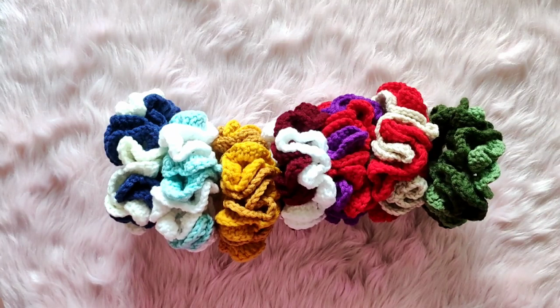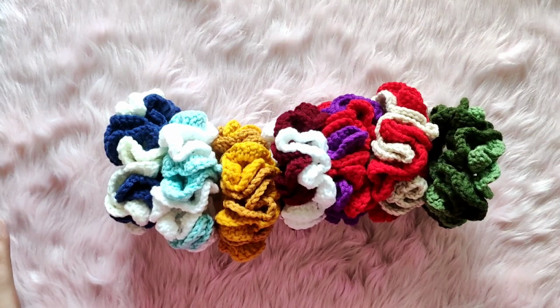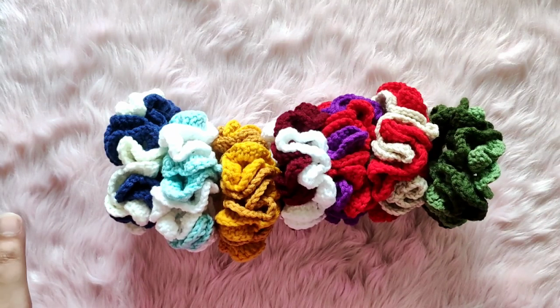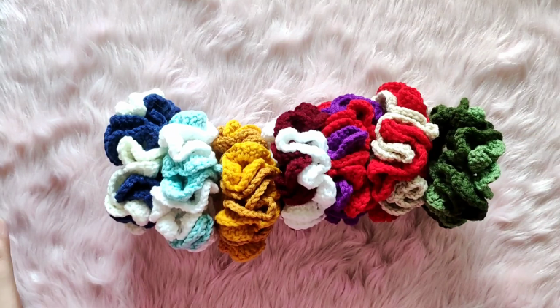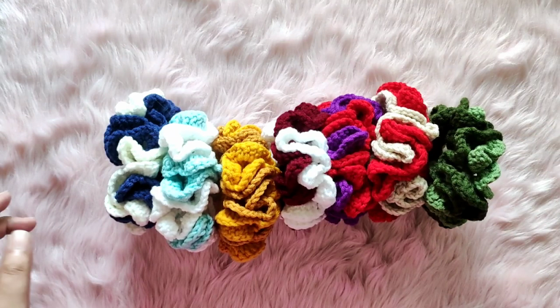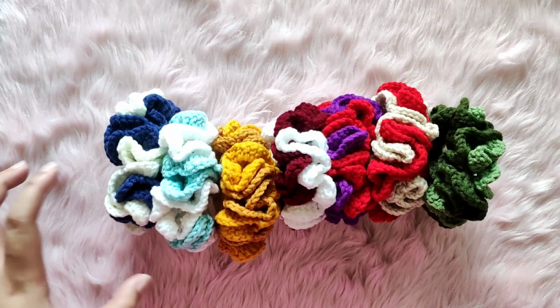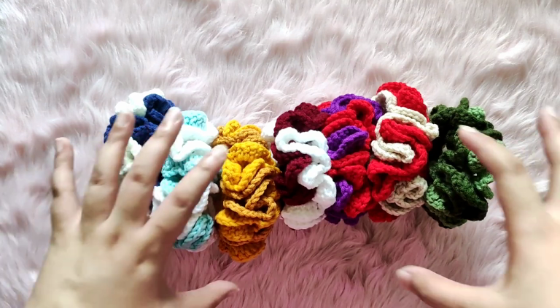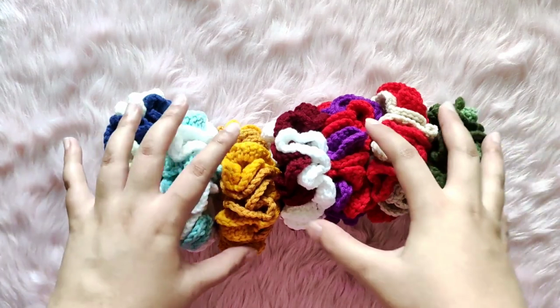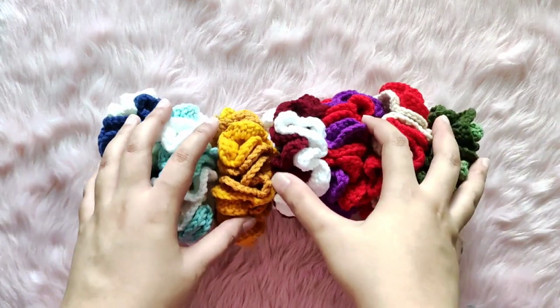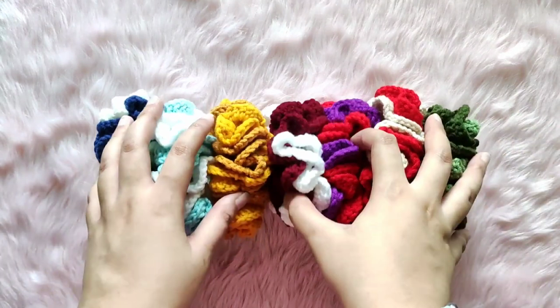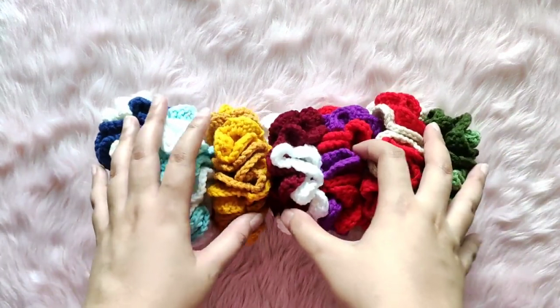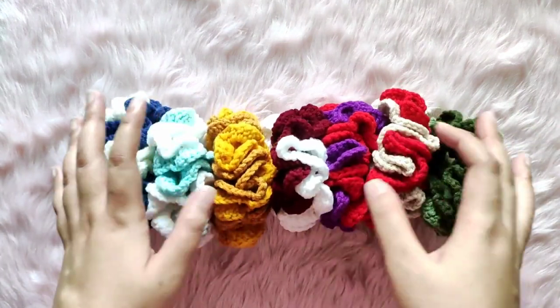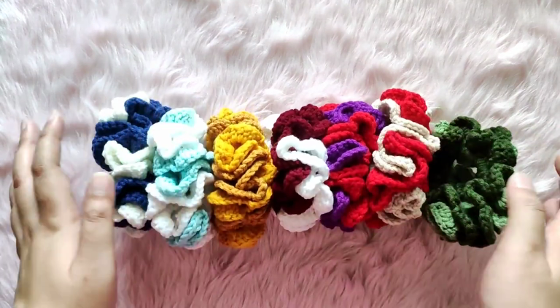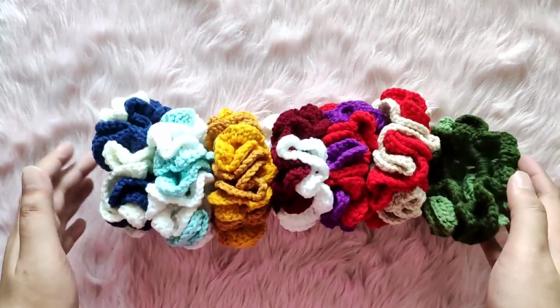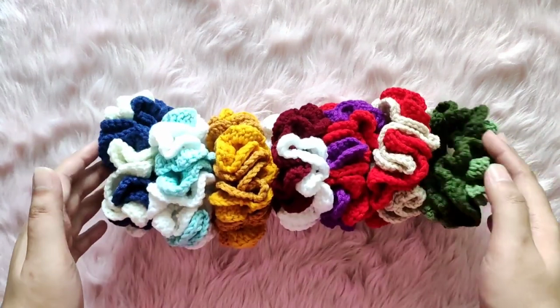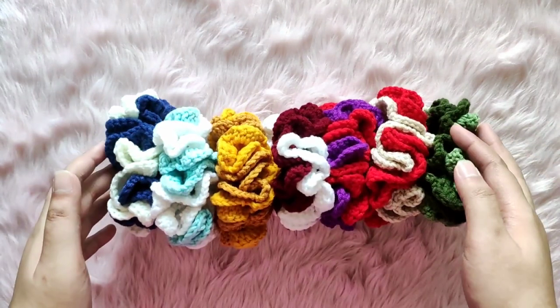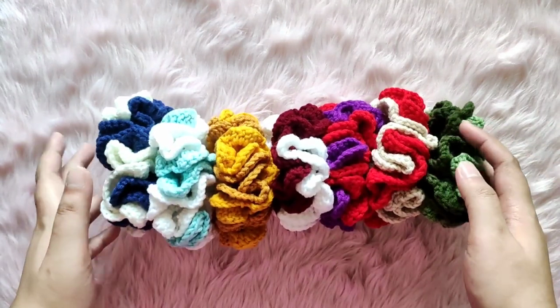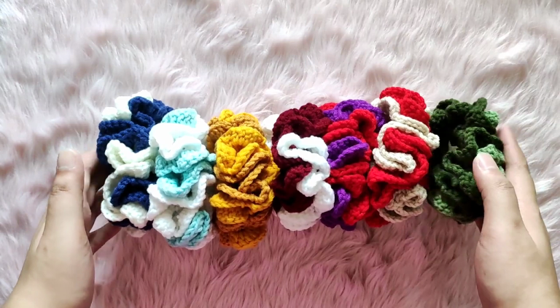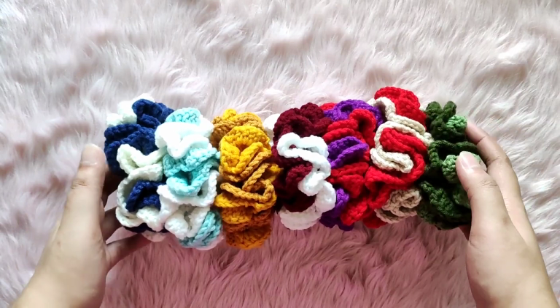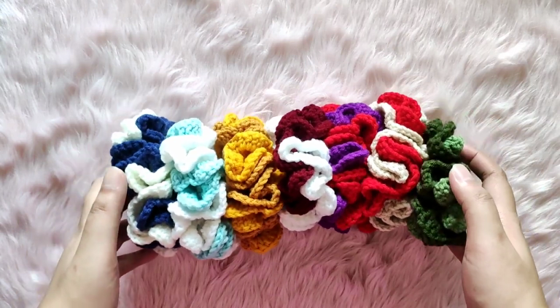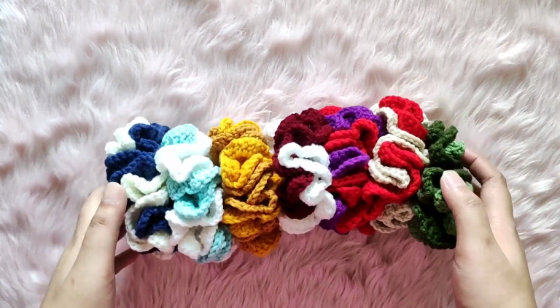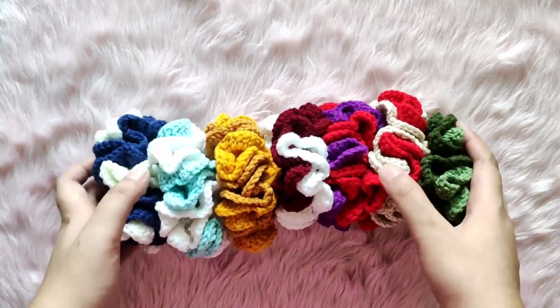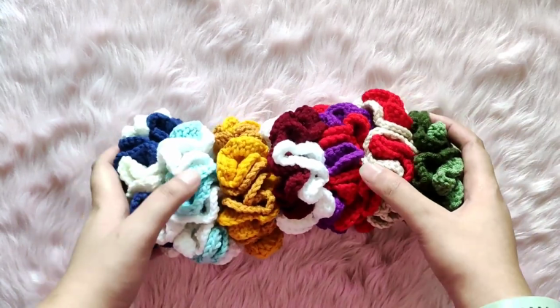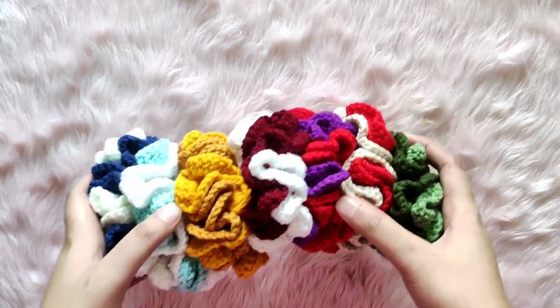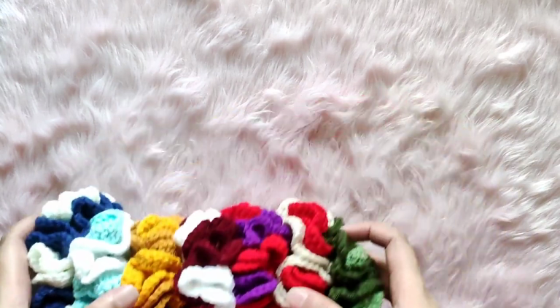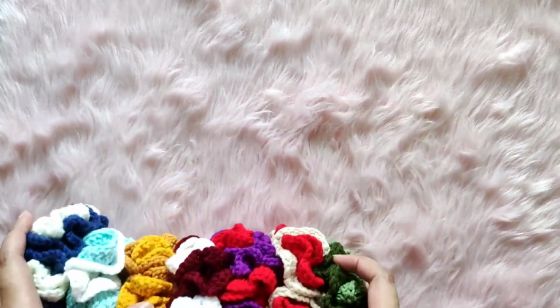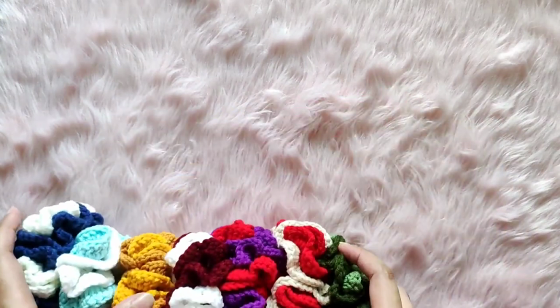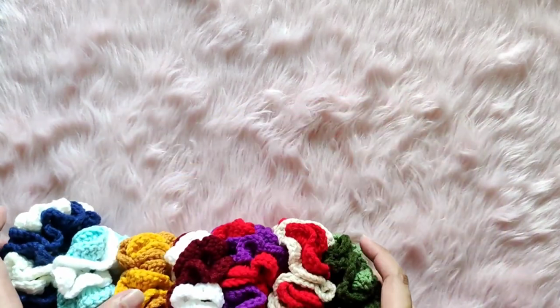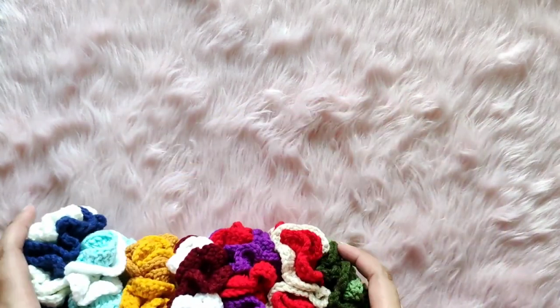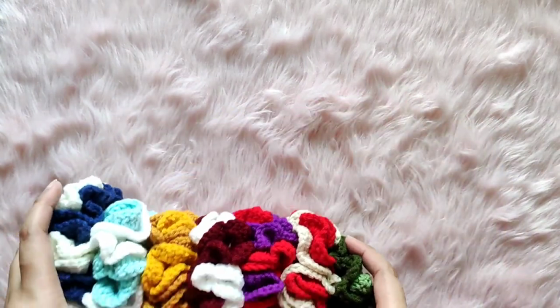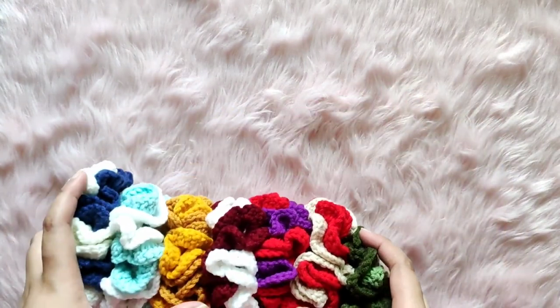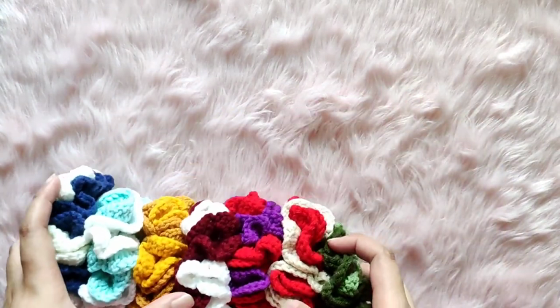I'll be adding more scrunchies and will probably include clips at the end of this video once I've finished them.